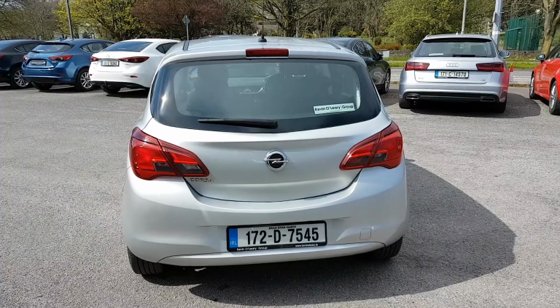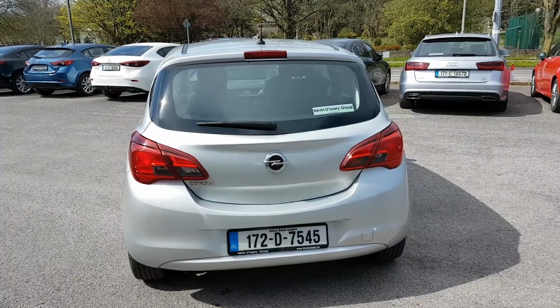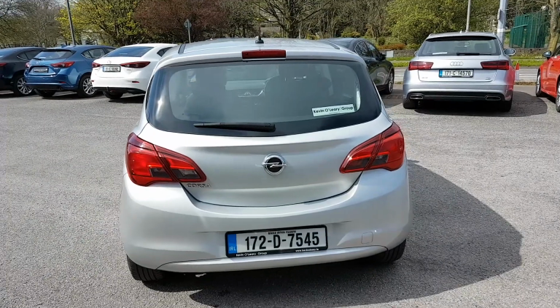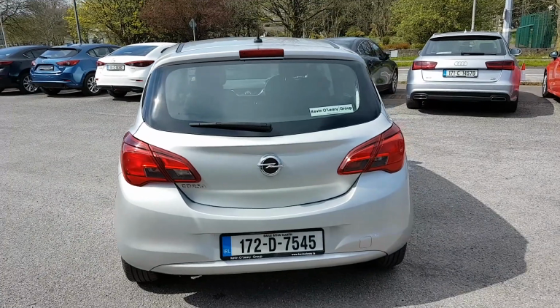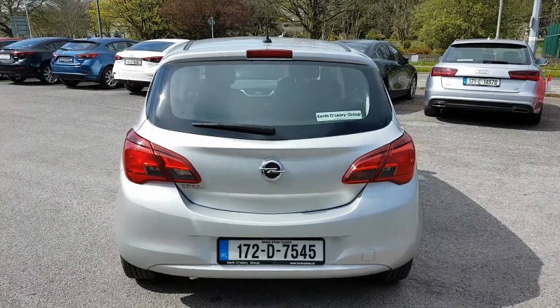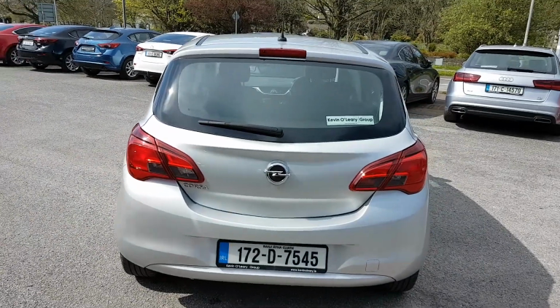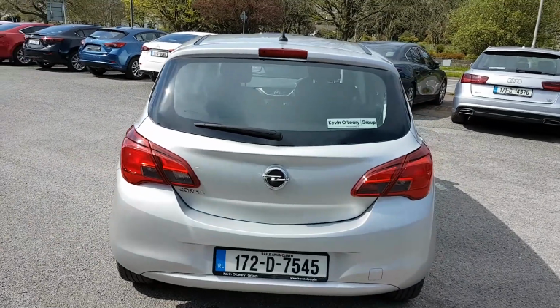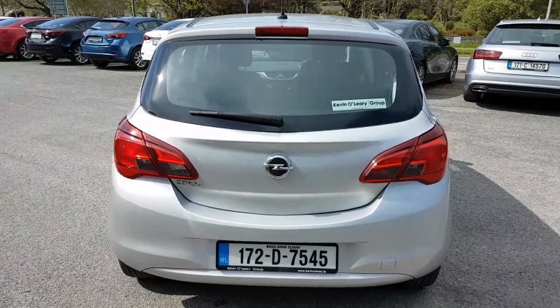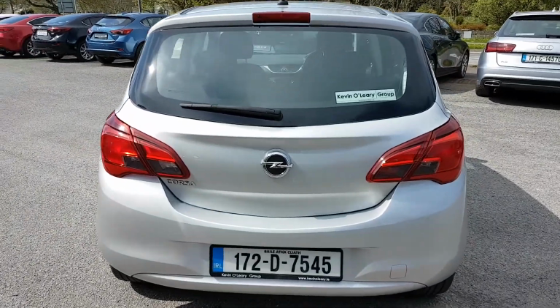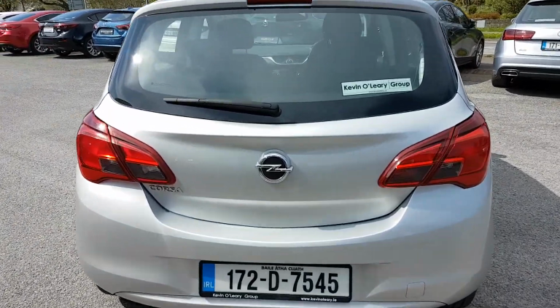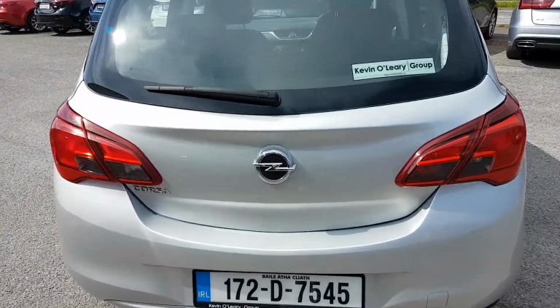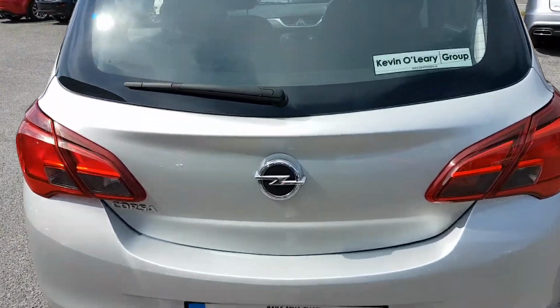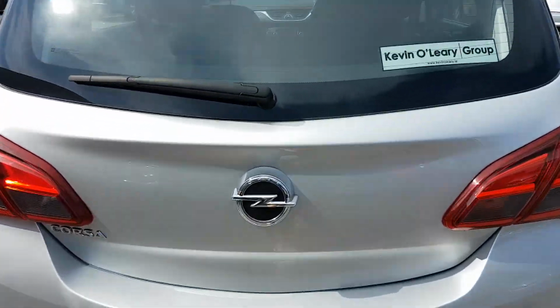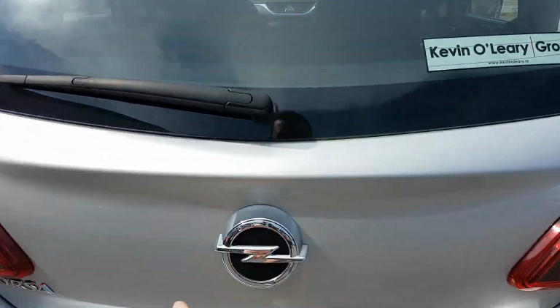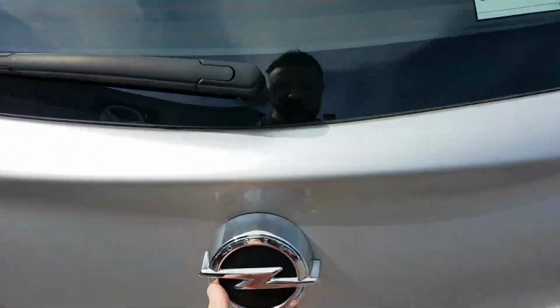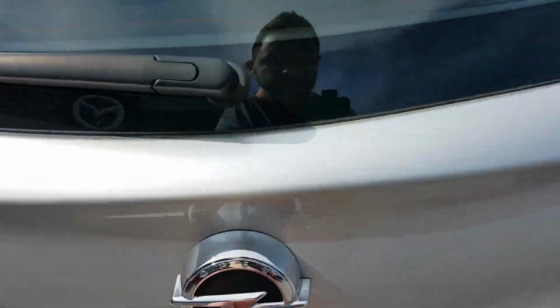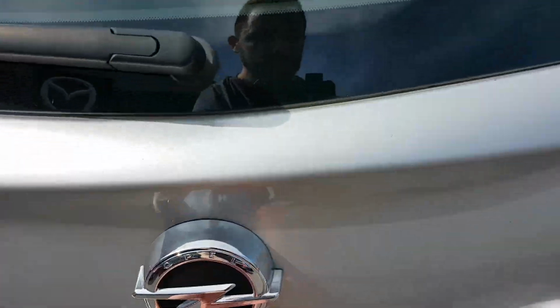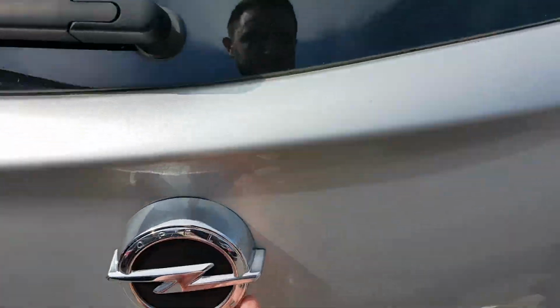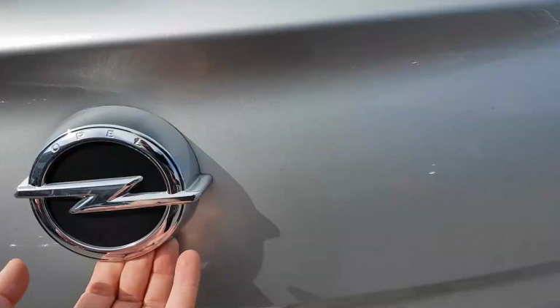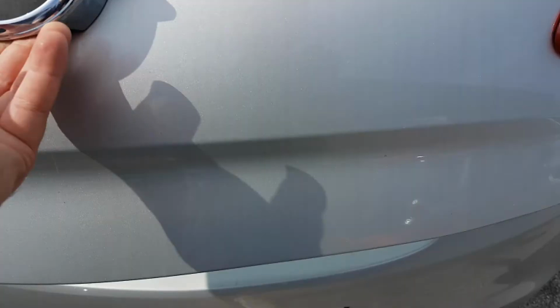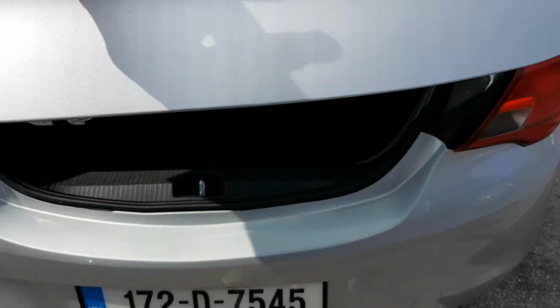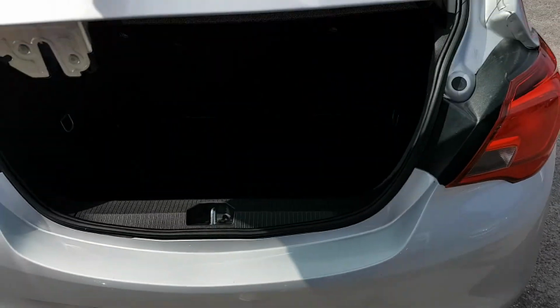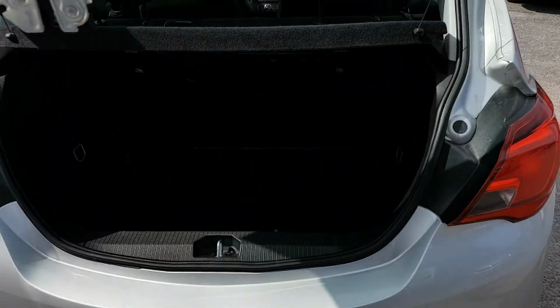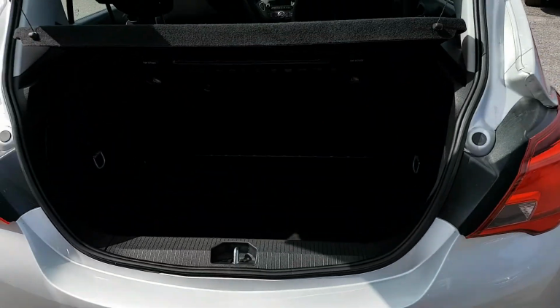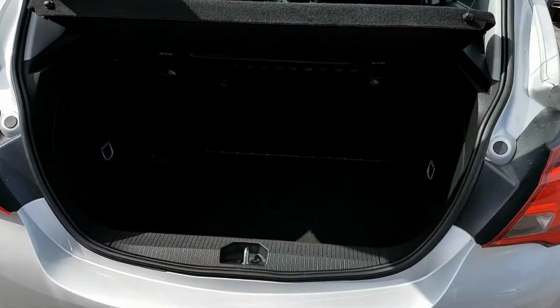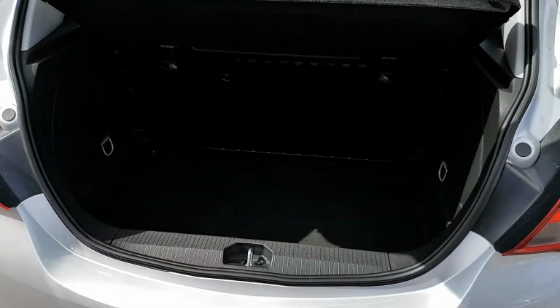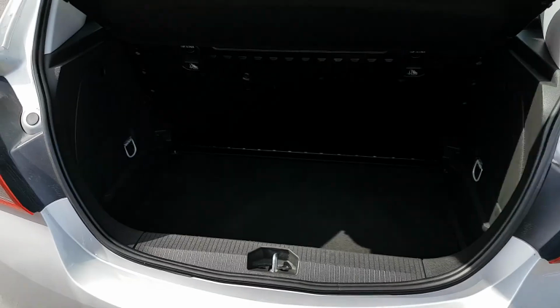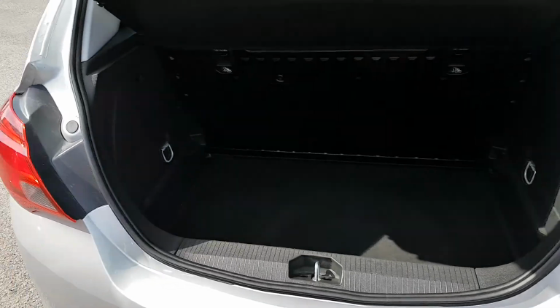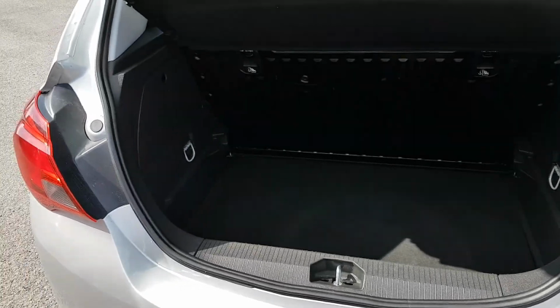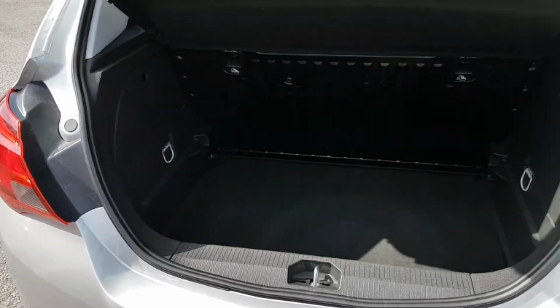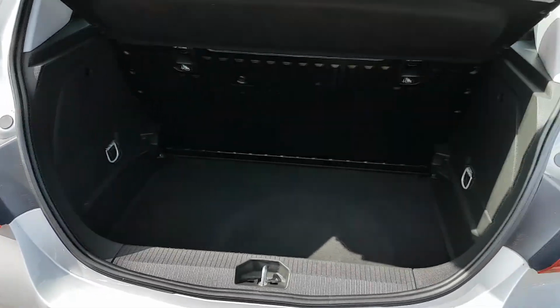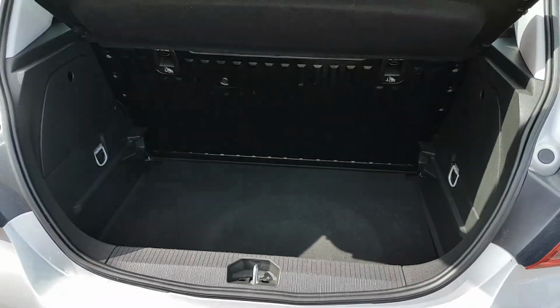Very reliable car, the Corsa is. I'll show you the boot space here as well — it's a nice decent sized boot.